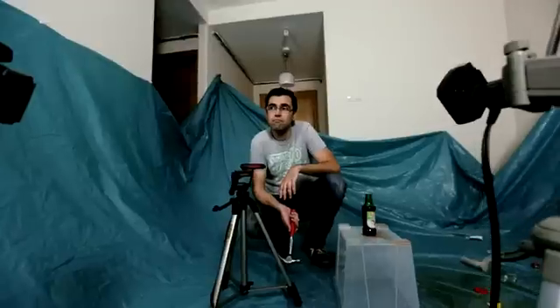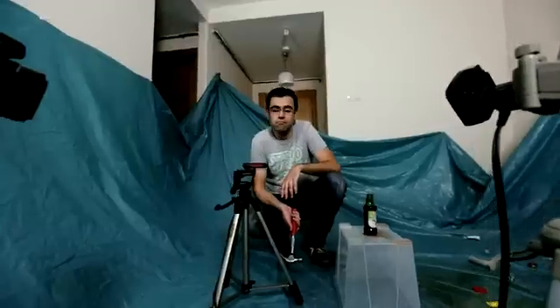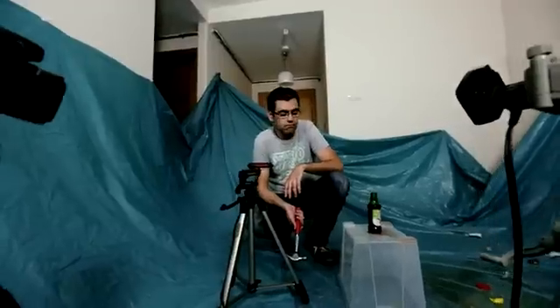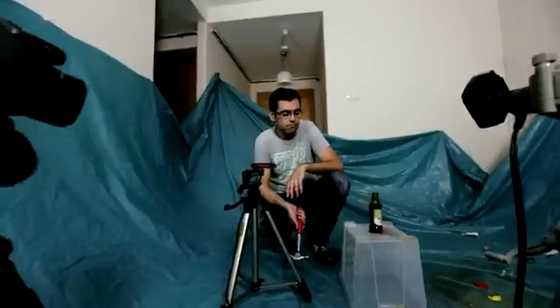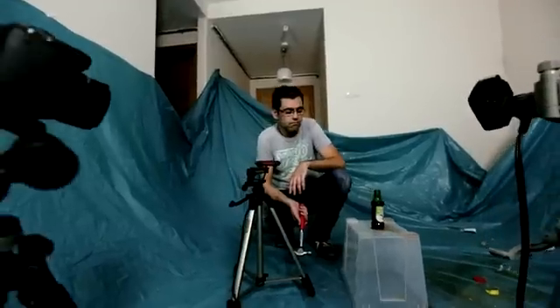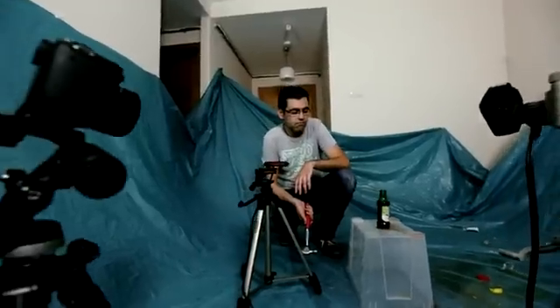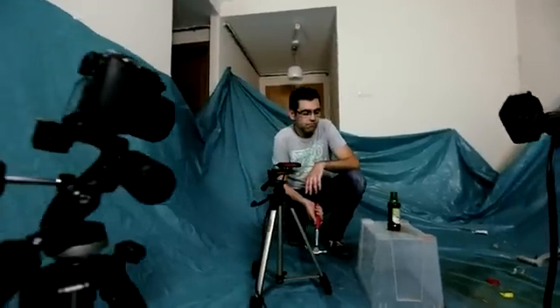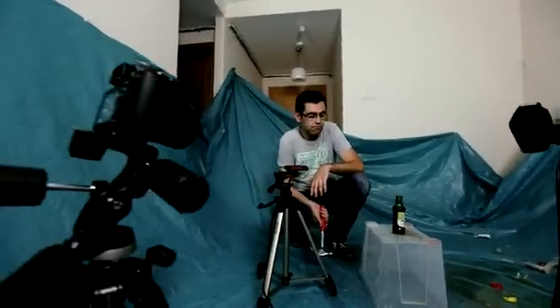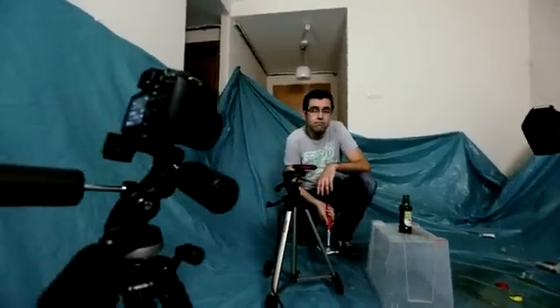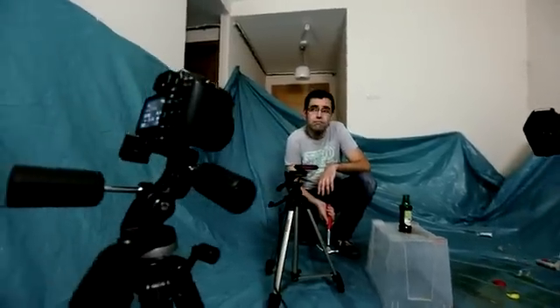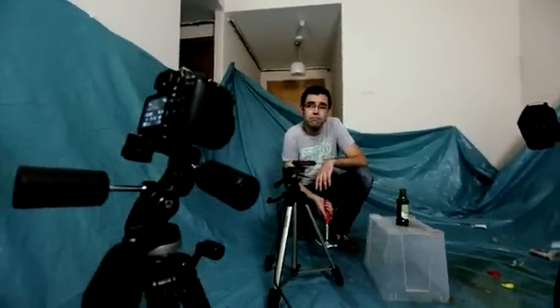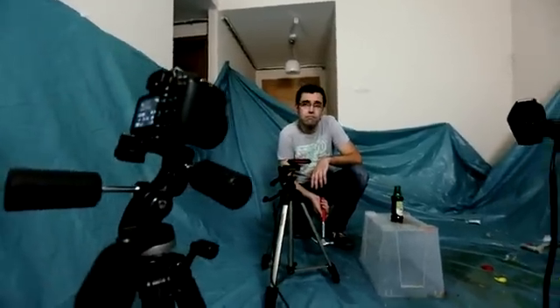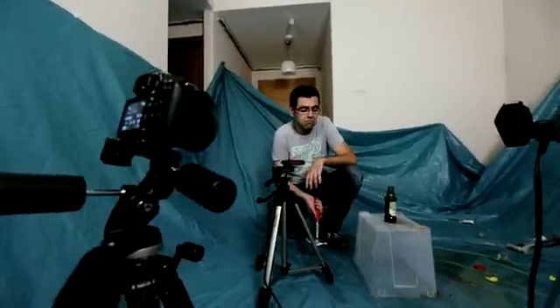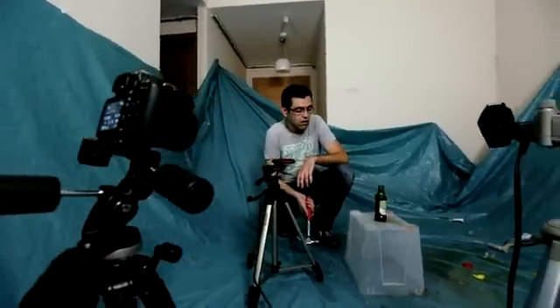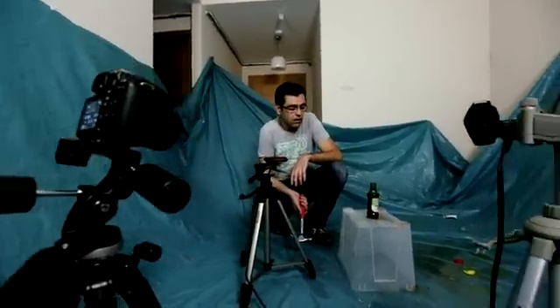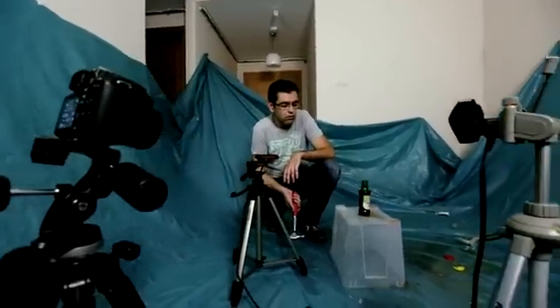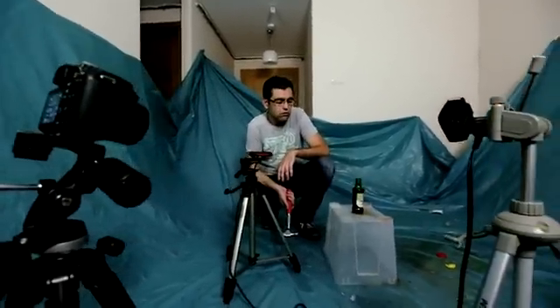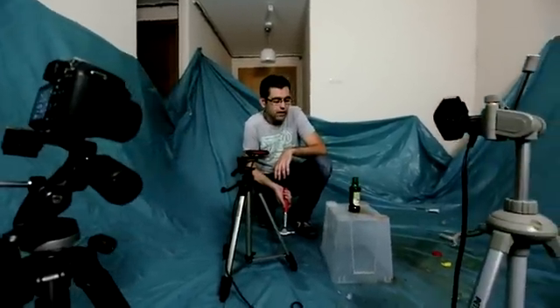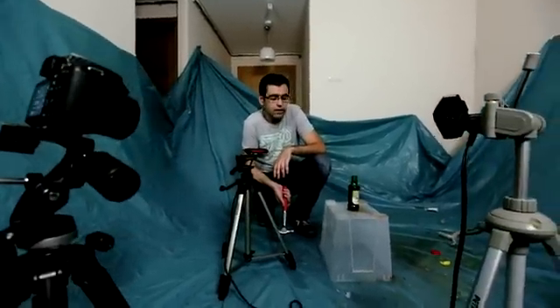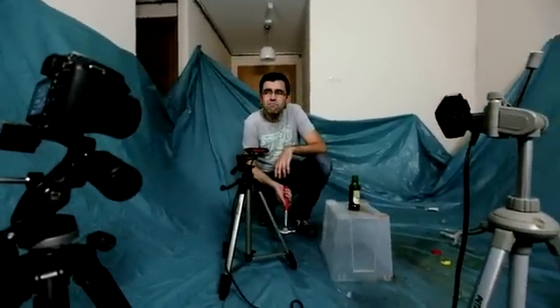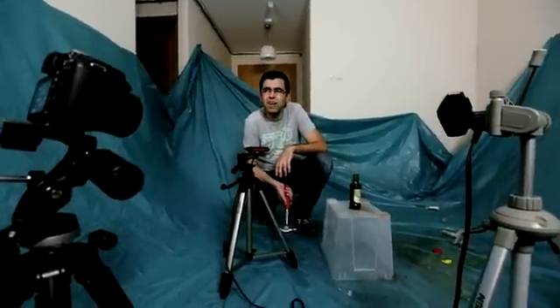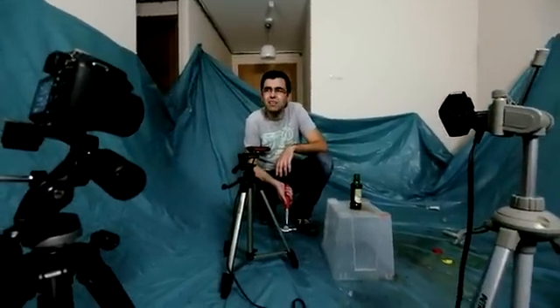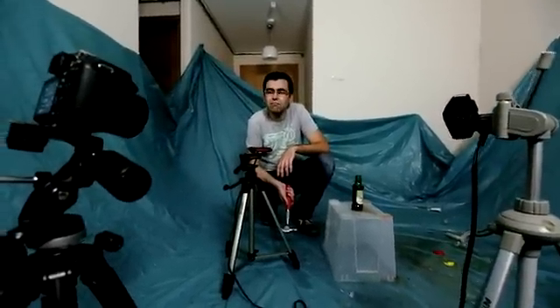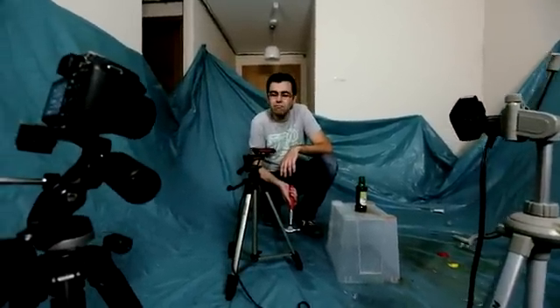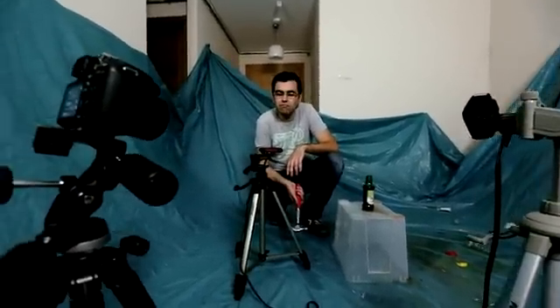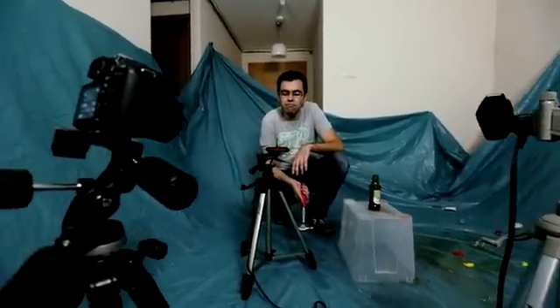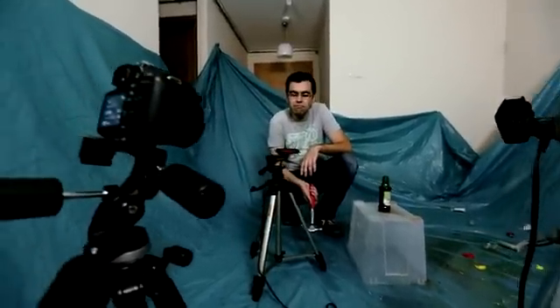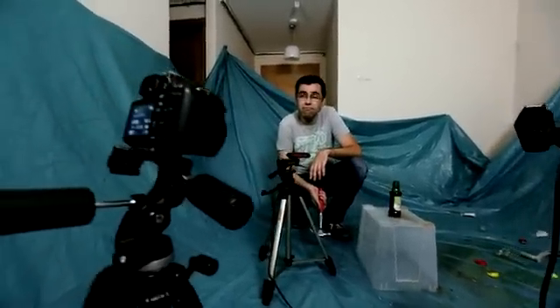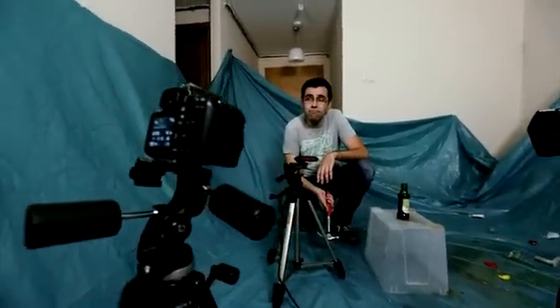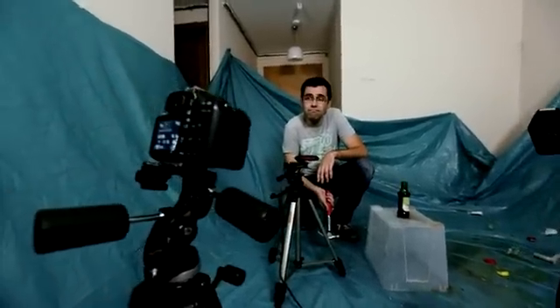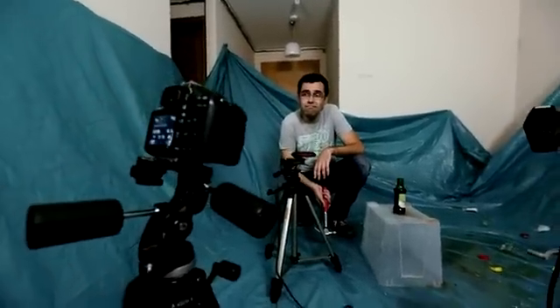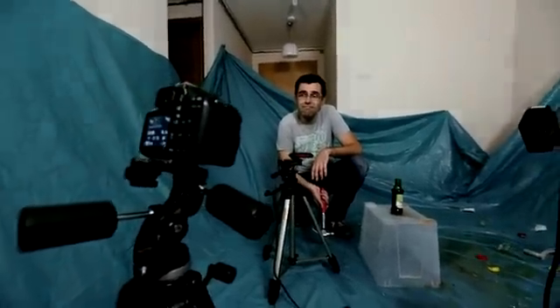What are you going to smash now? It looks like a bottle — okay, go ahead.